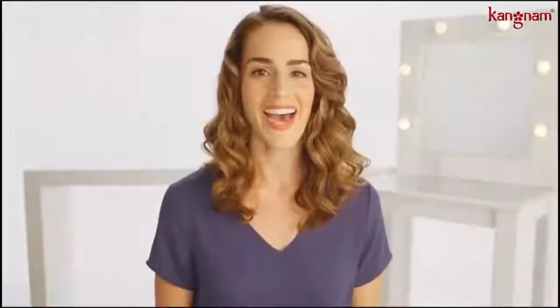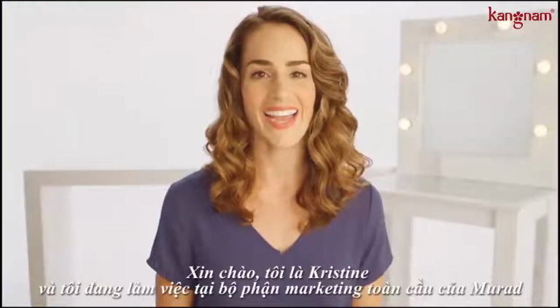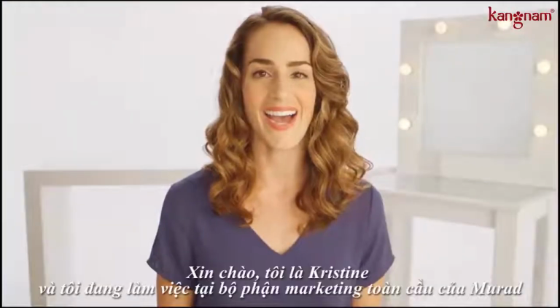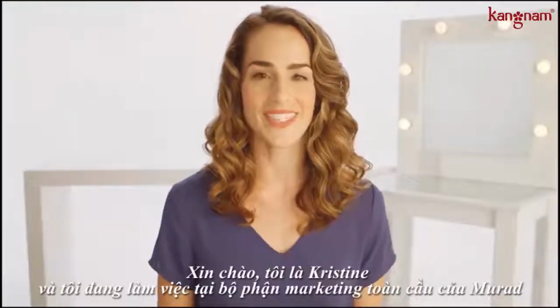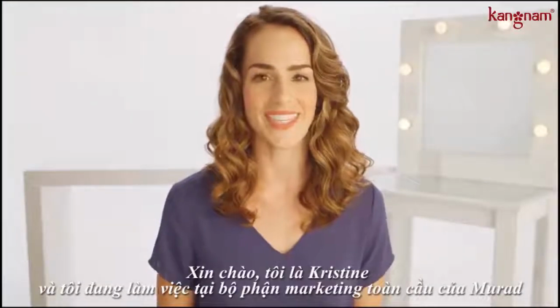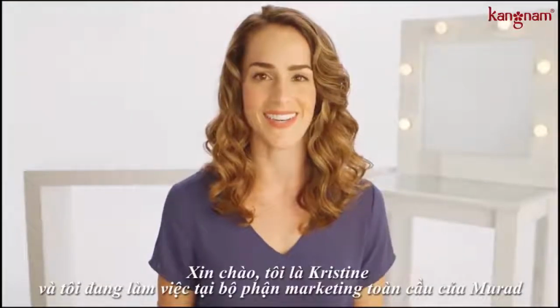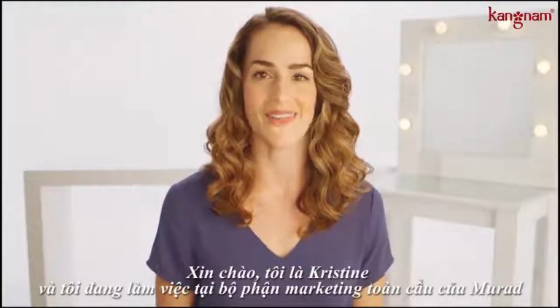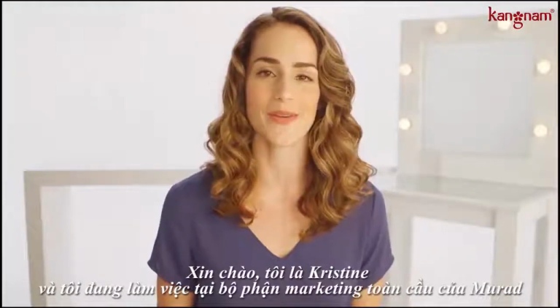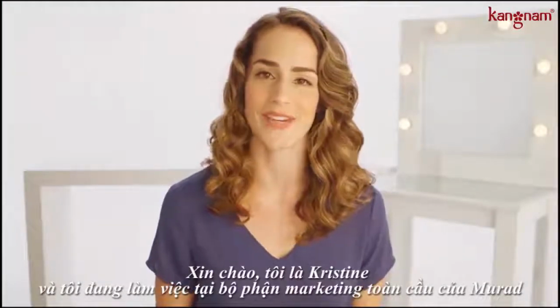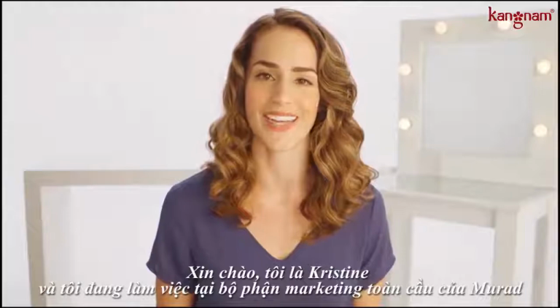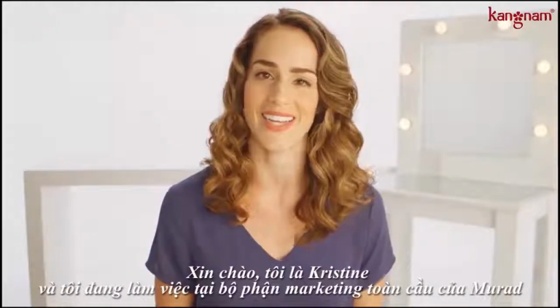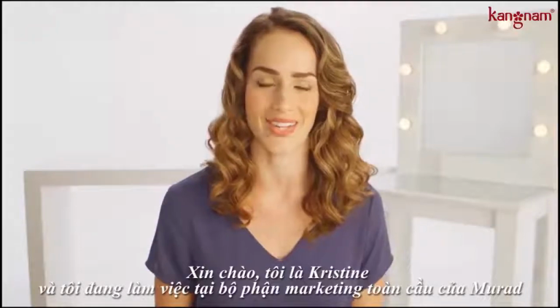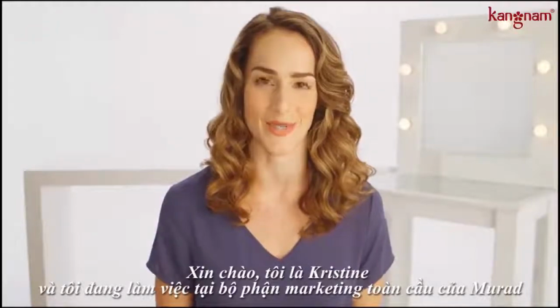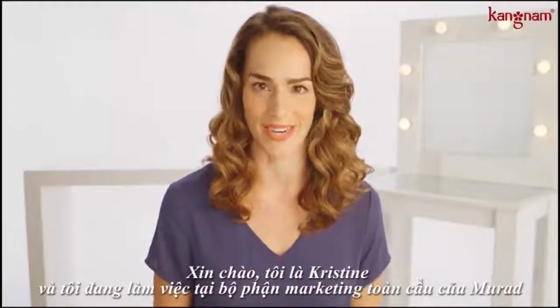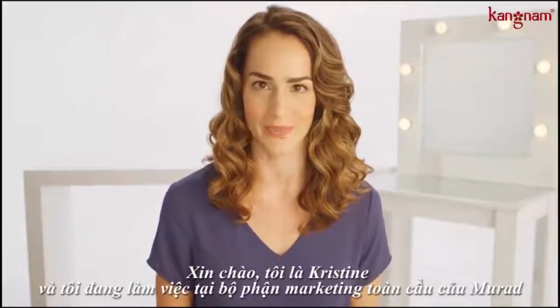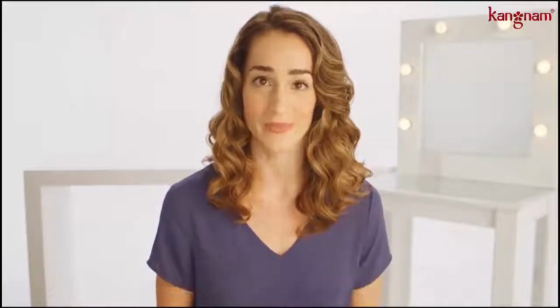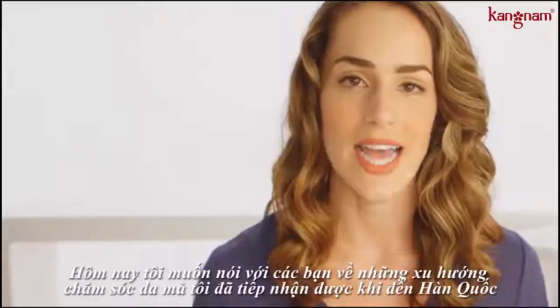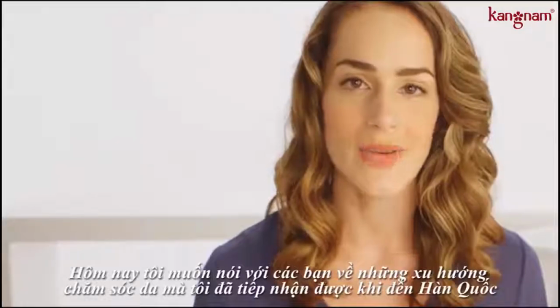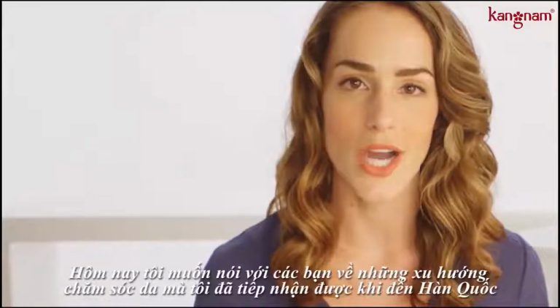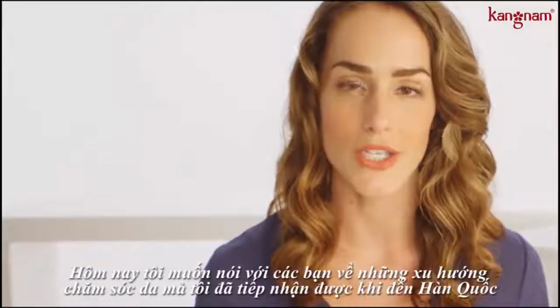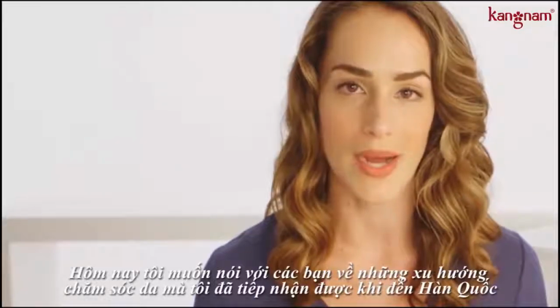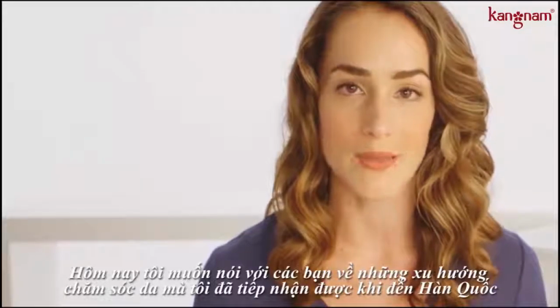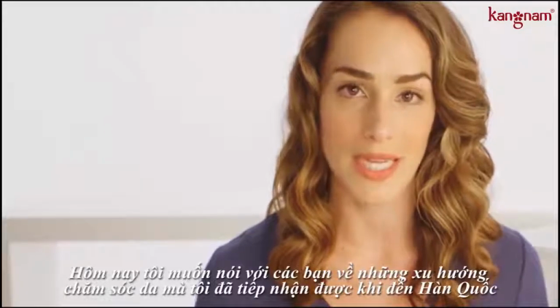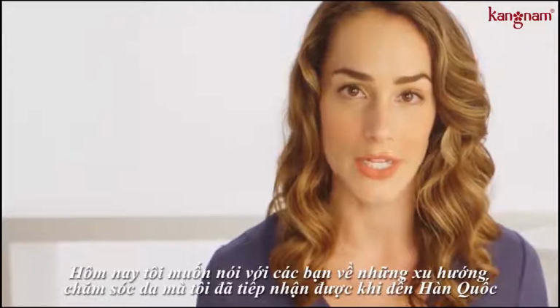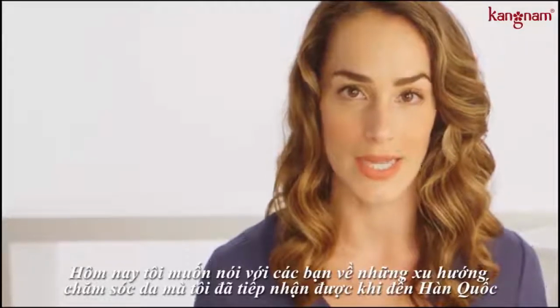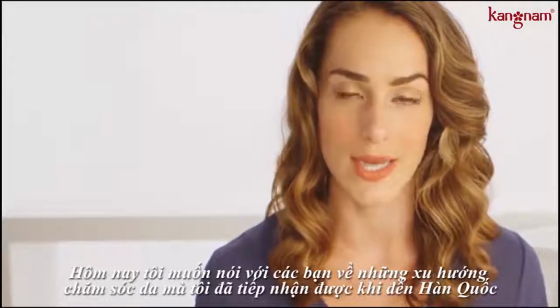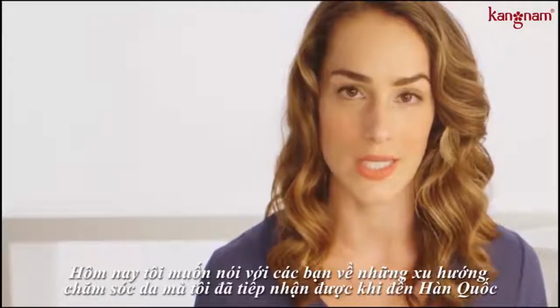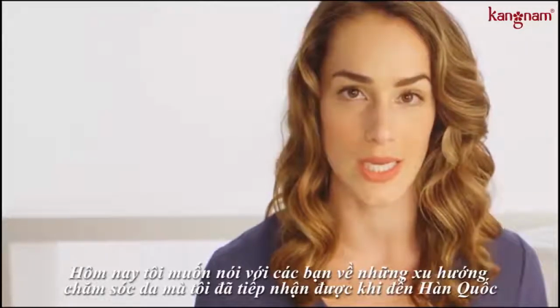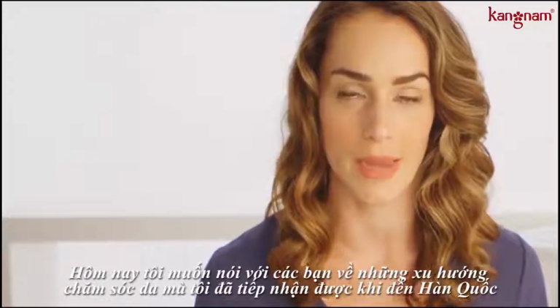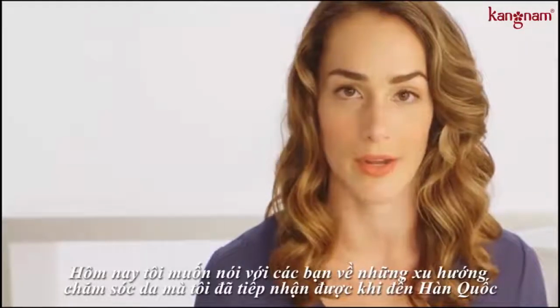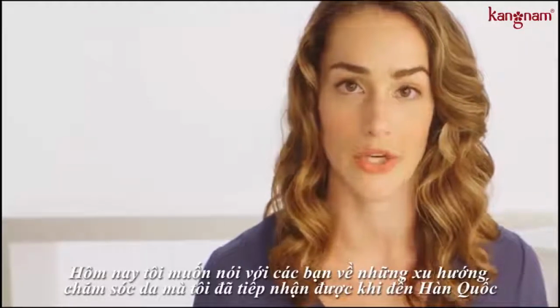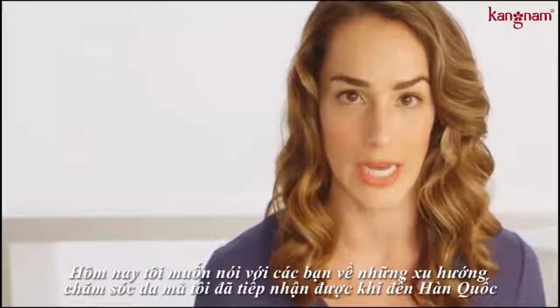Hi, I'm Christine and I work for Murad in international marketing. Today I want to talk to you about some skincare trends that we're seeing coming out of Korea.